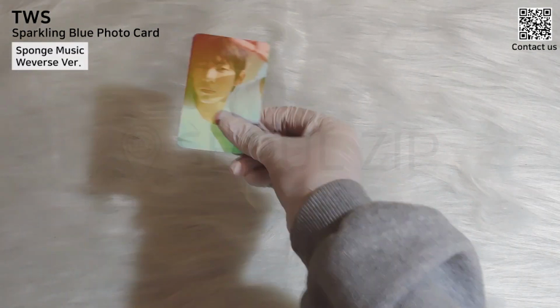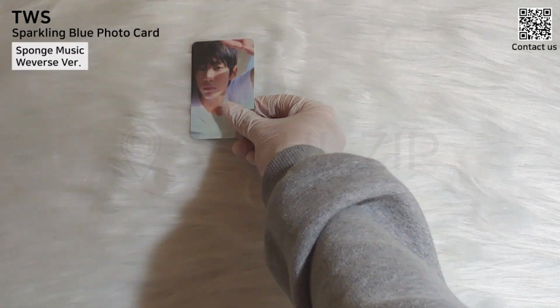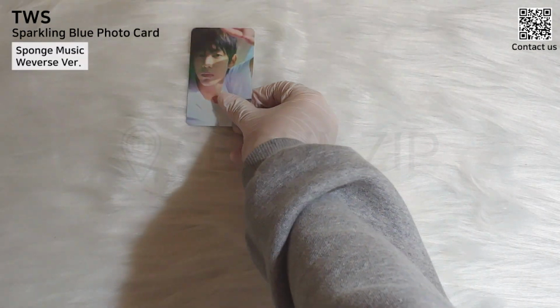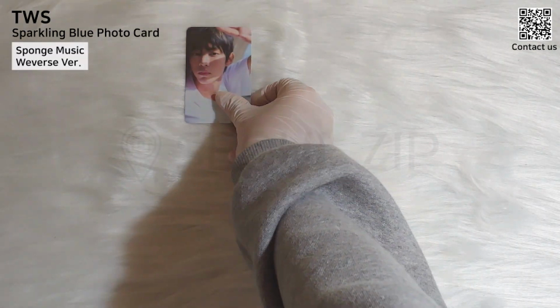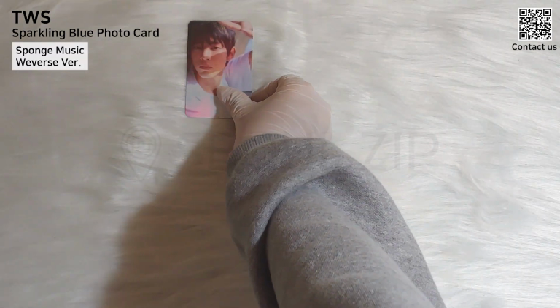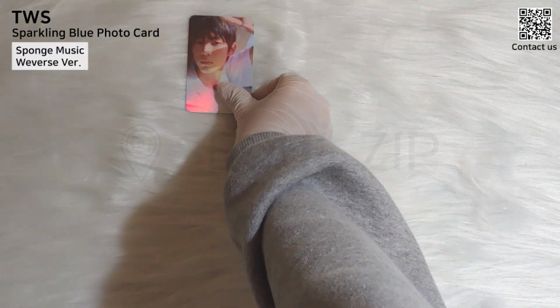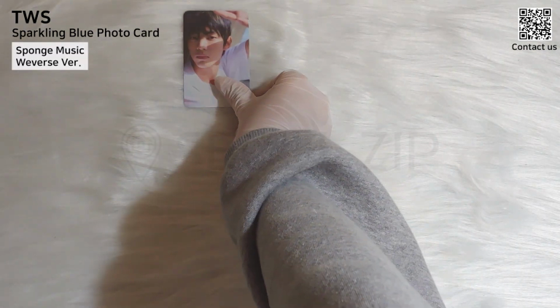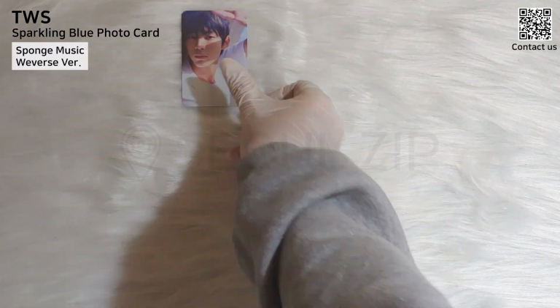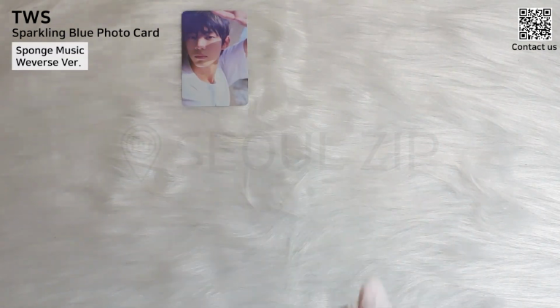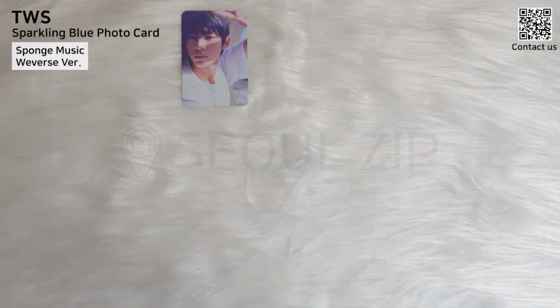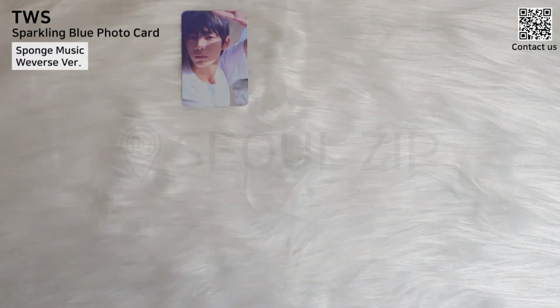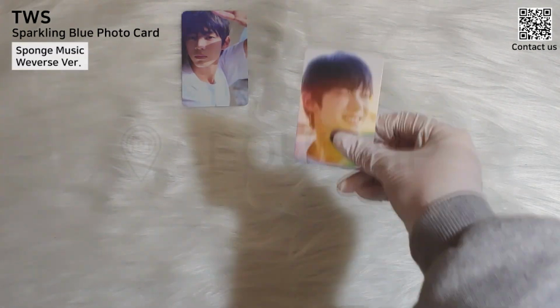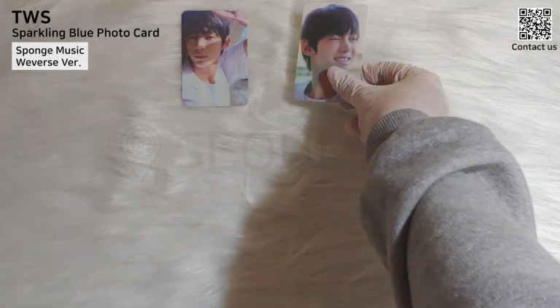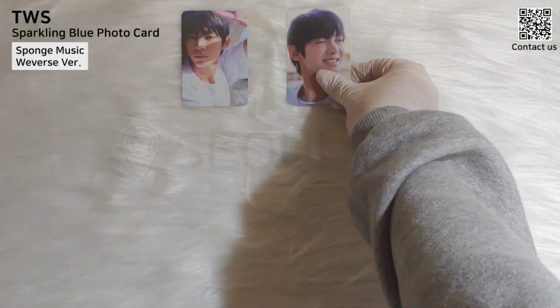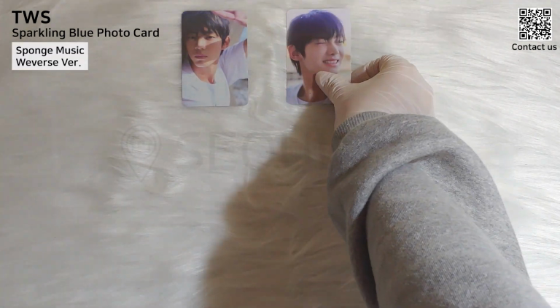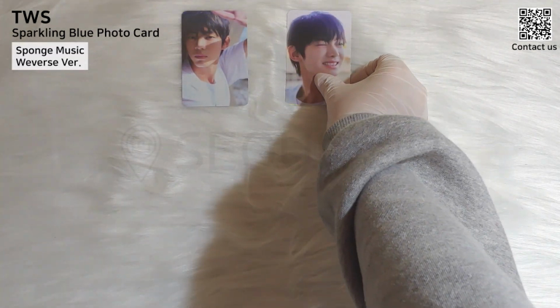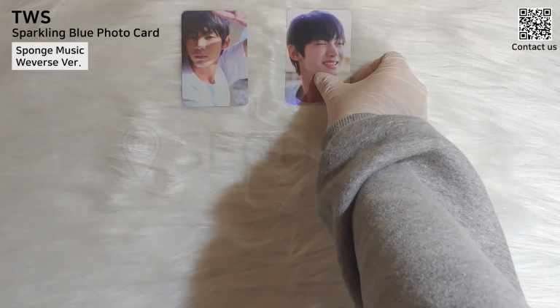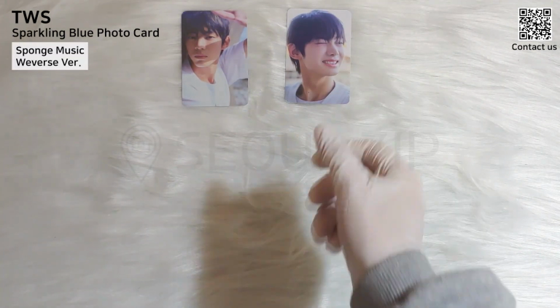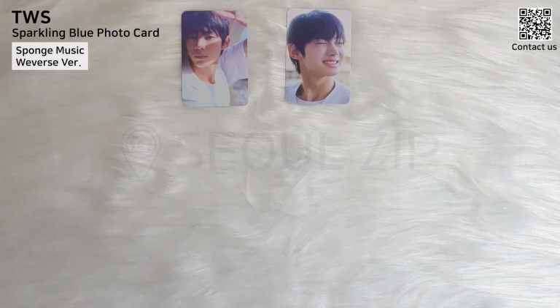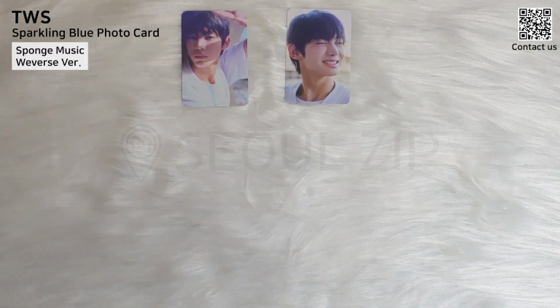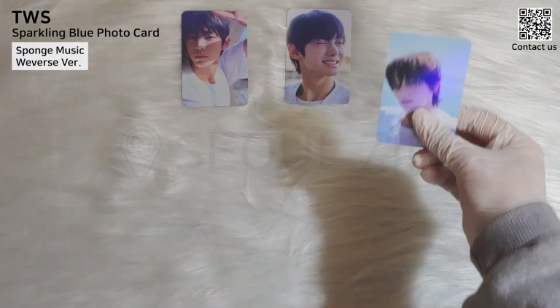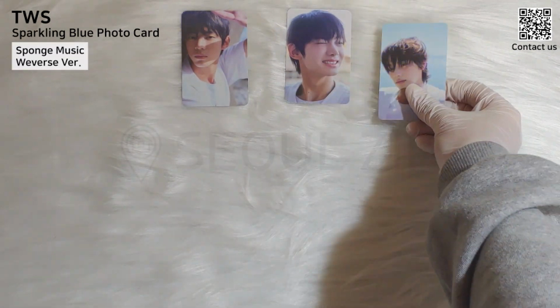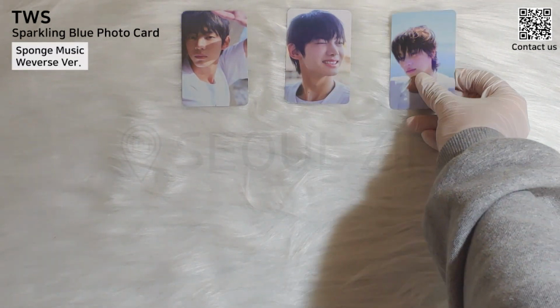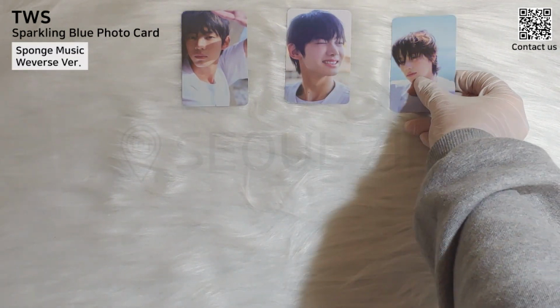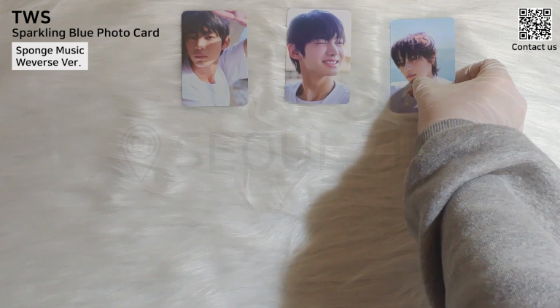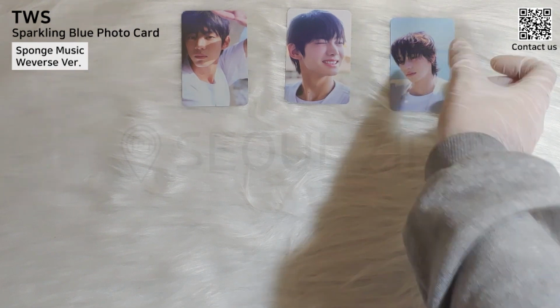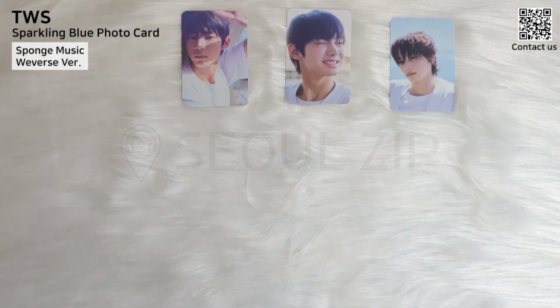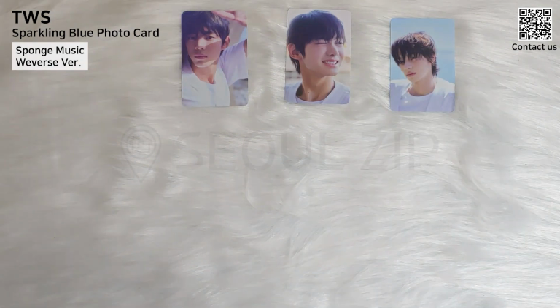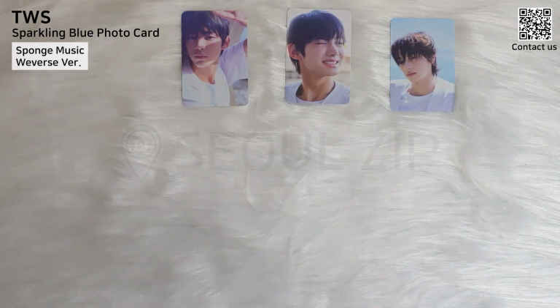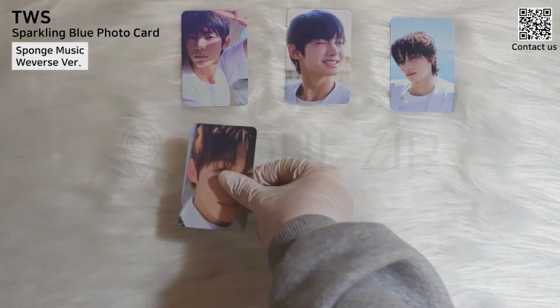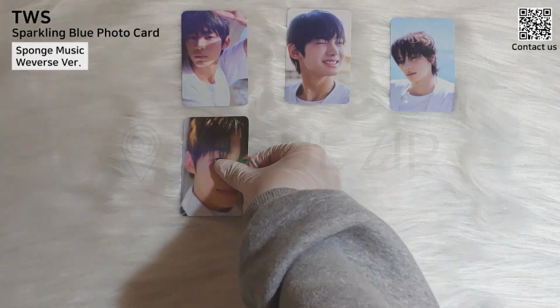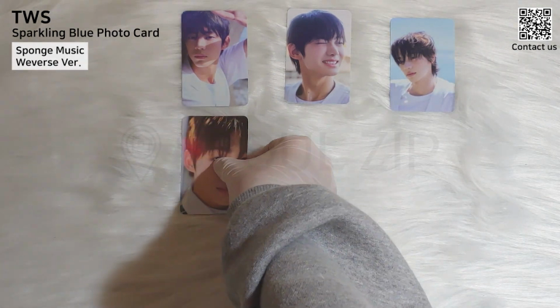Sponge Music's Weverse Album Version Pre-Order Benefit. It's my personal favorite set.